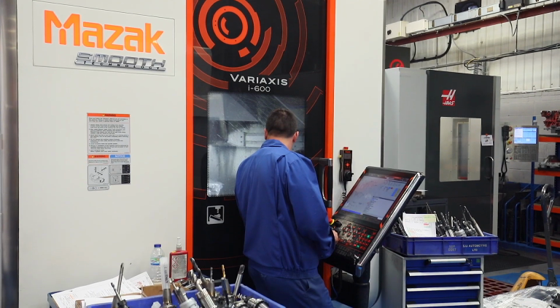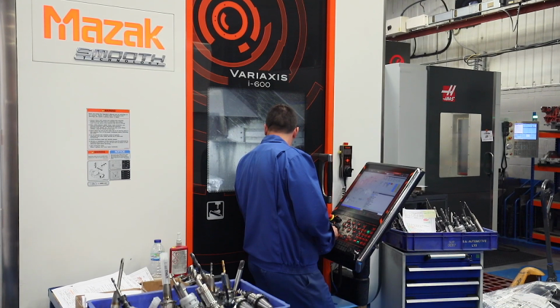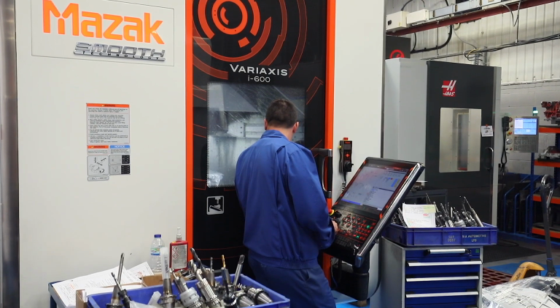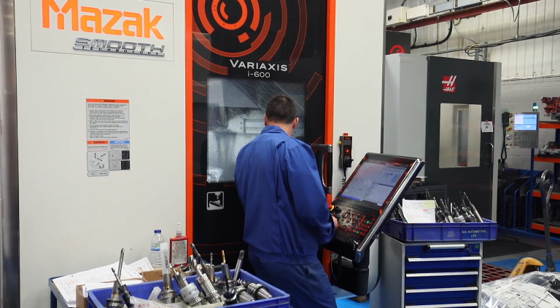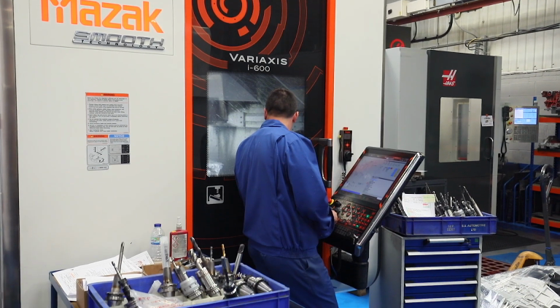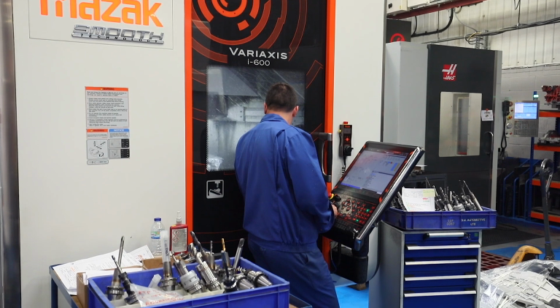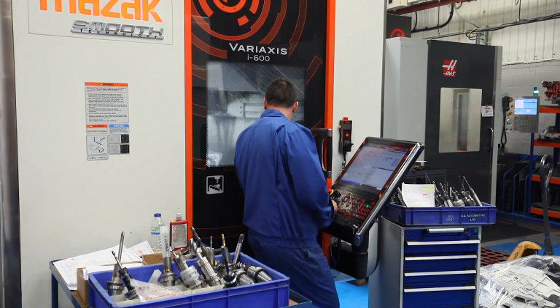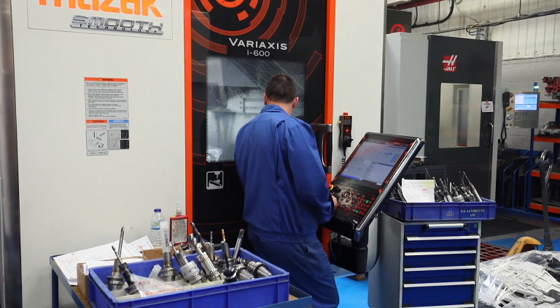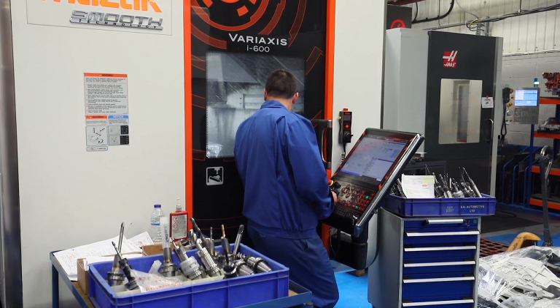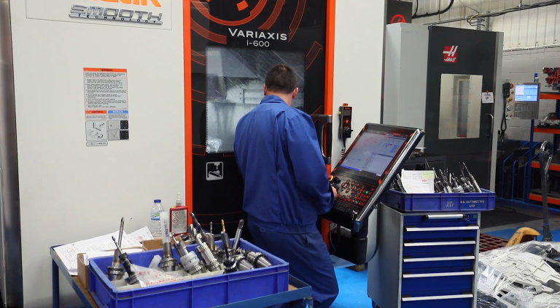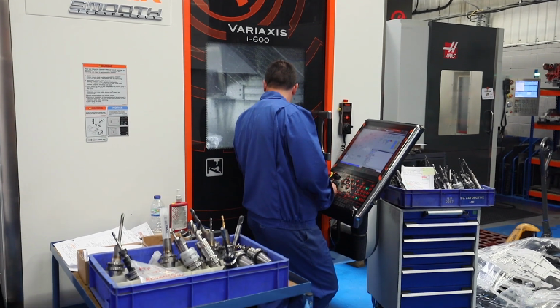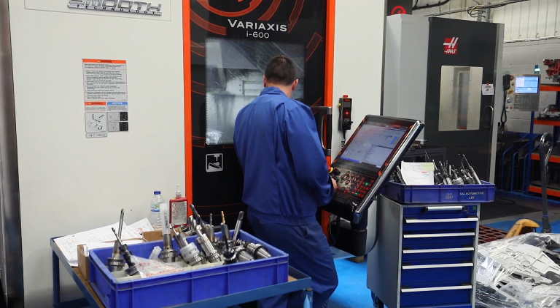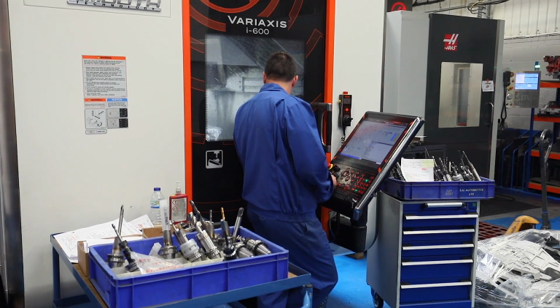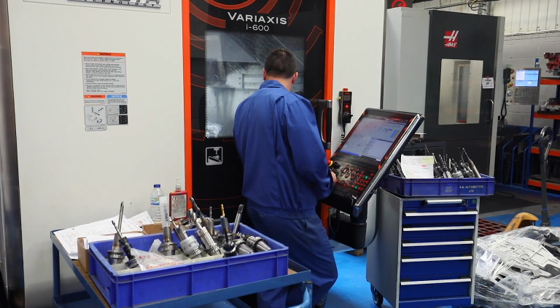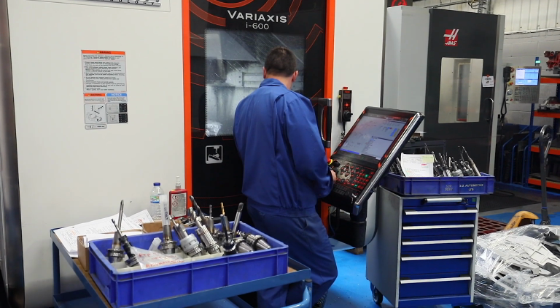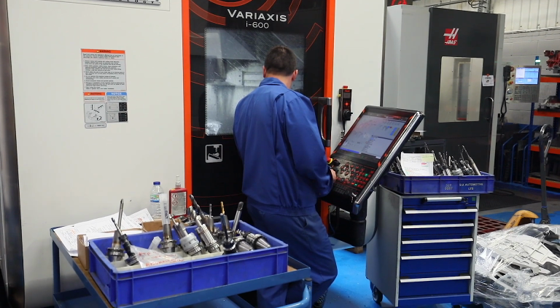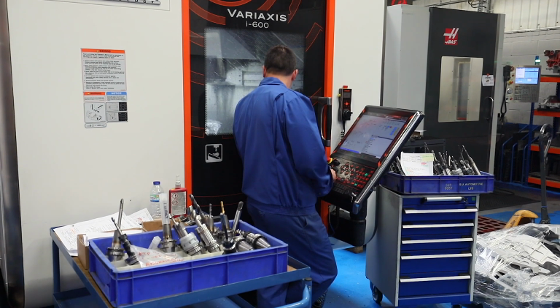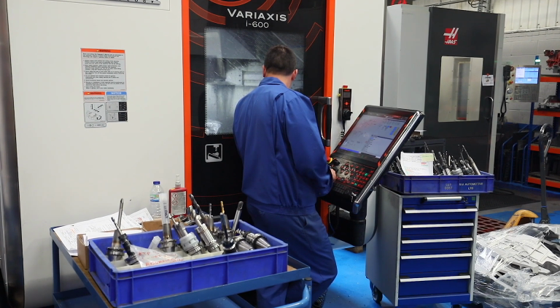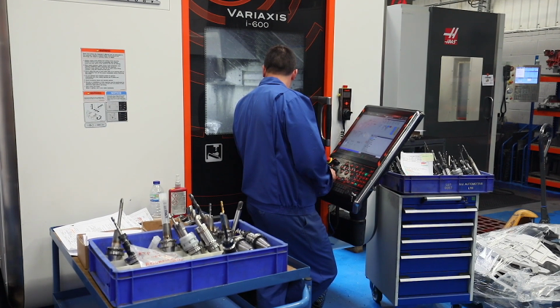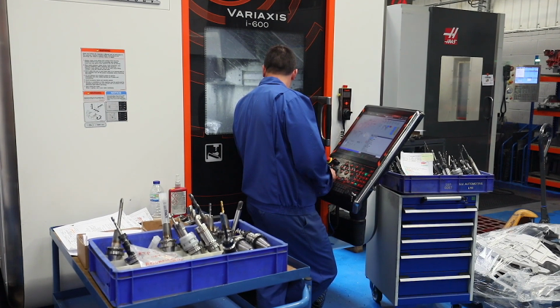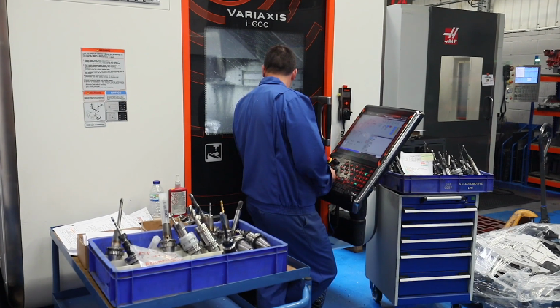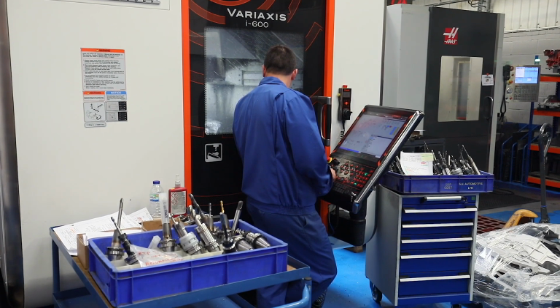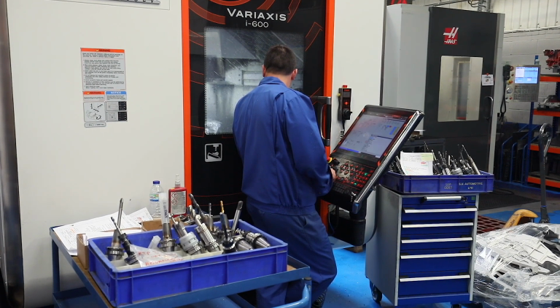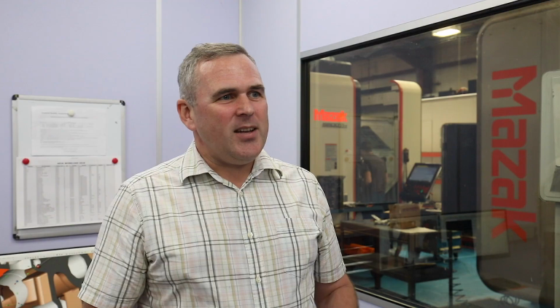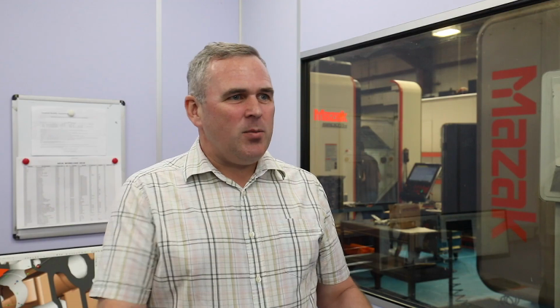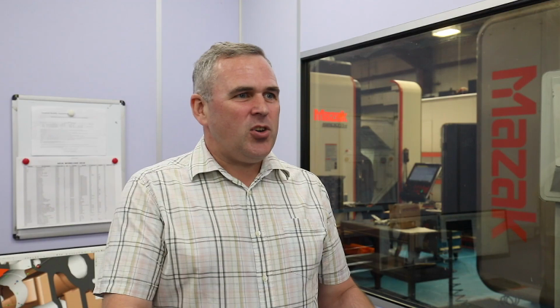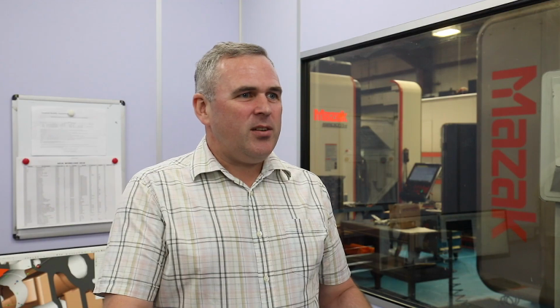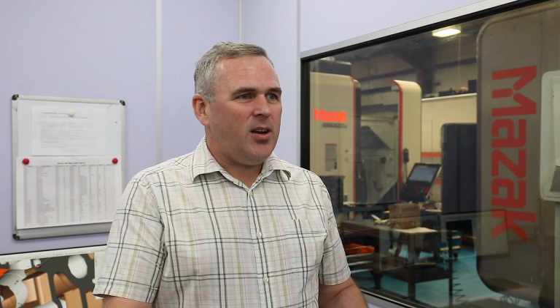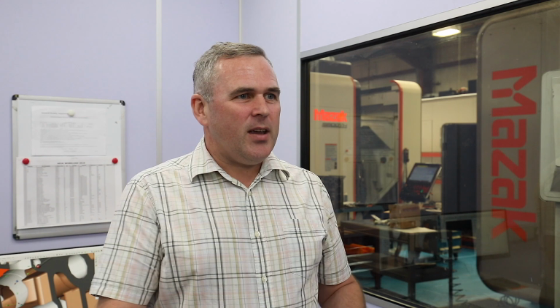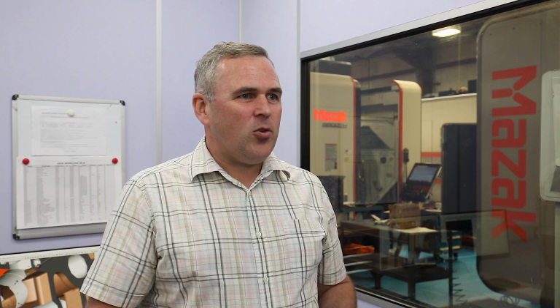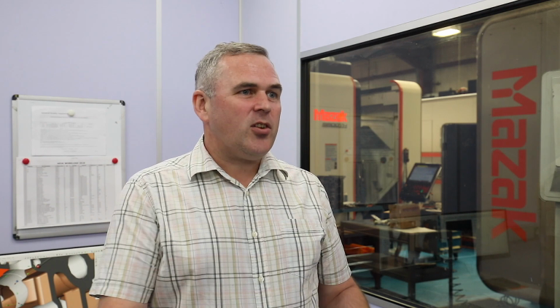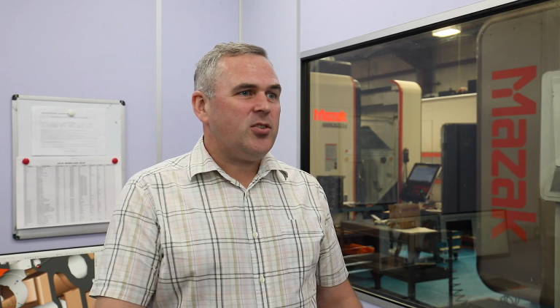They're good to use as well because the single pallet machines are a lot easier to set — you can get into the machine and you get good access.